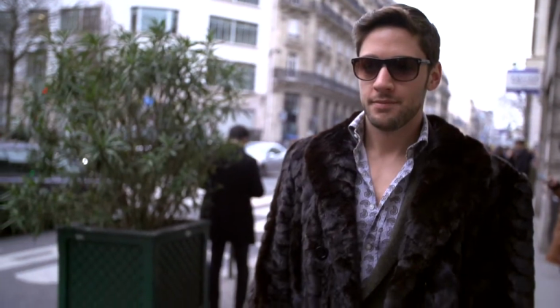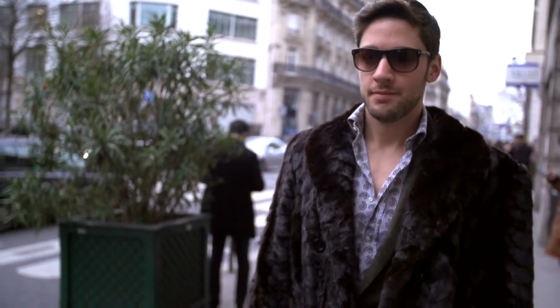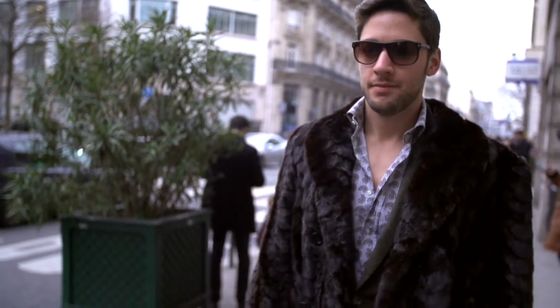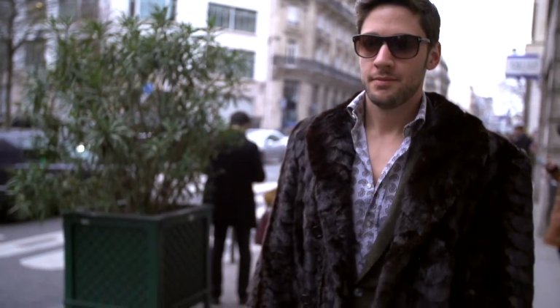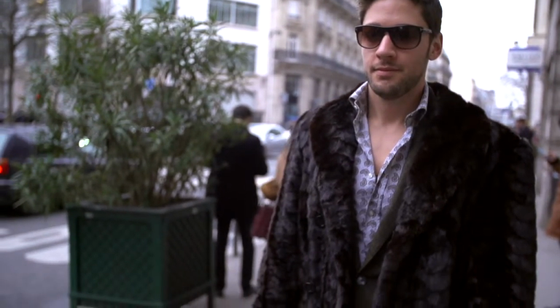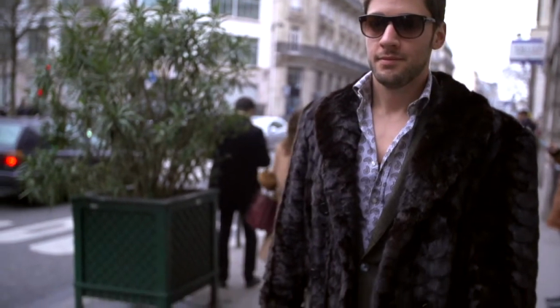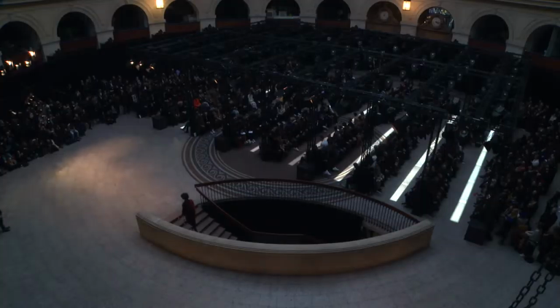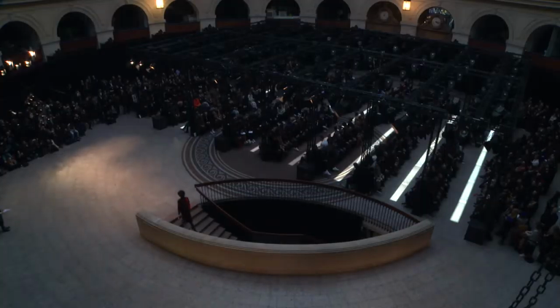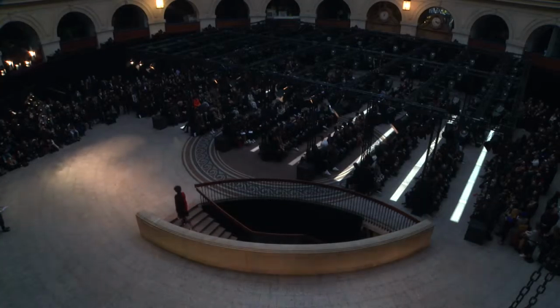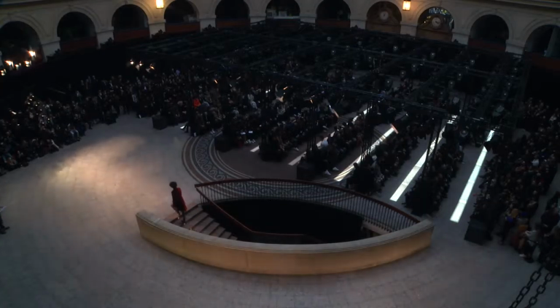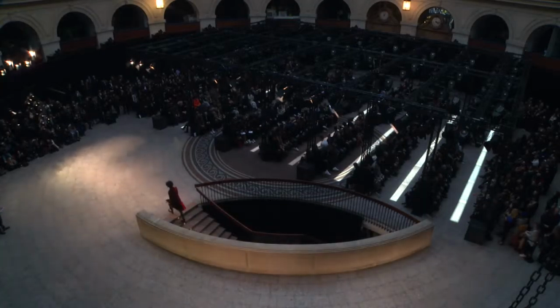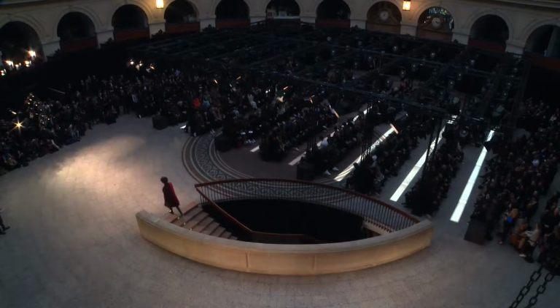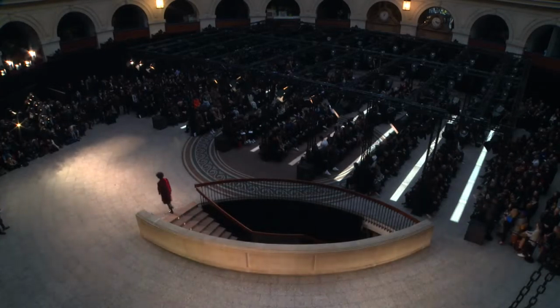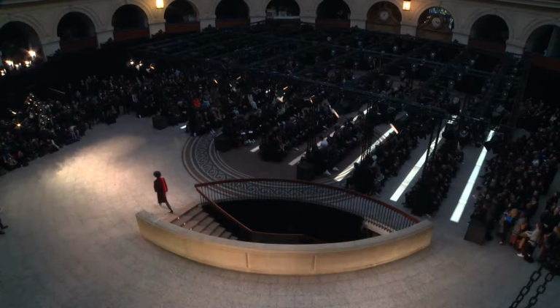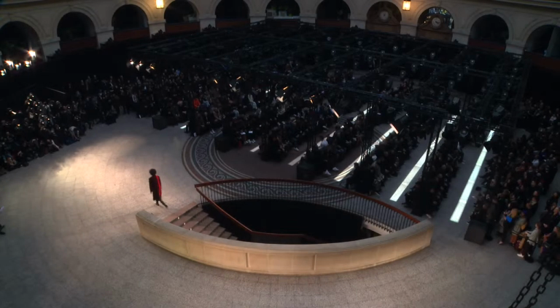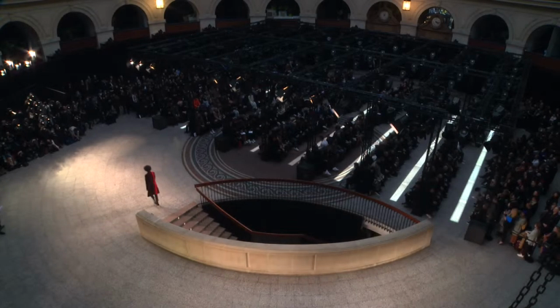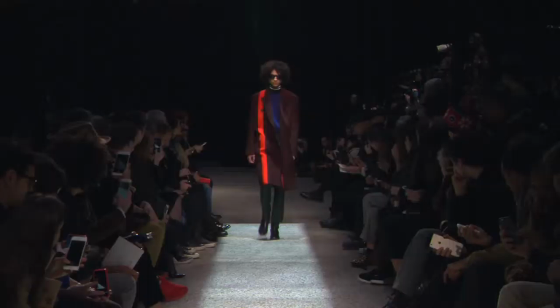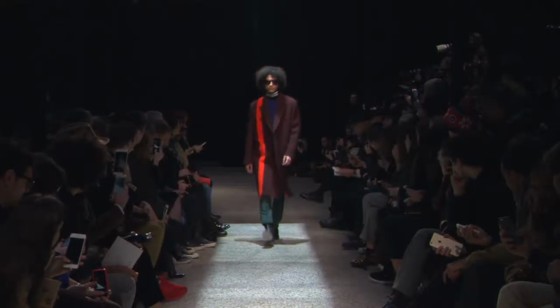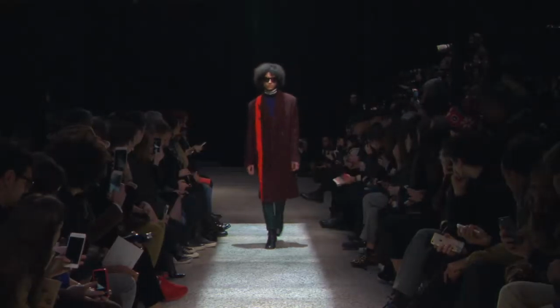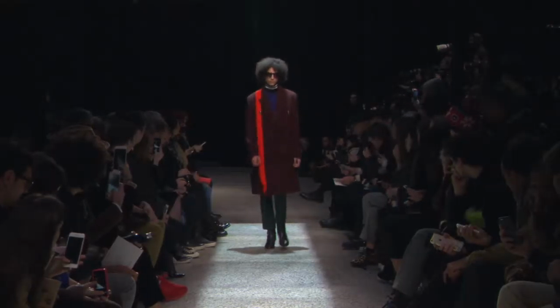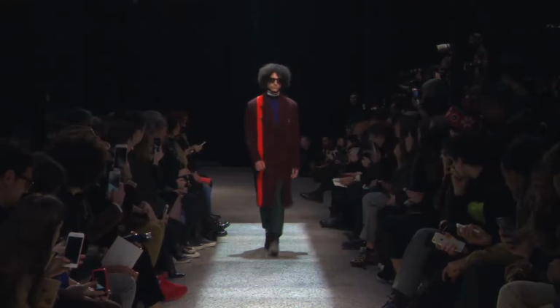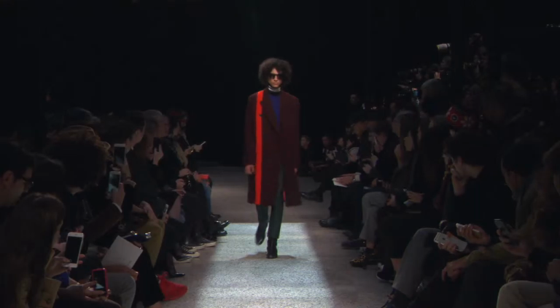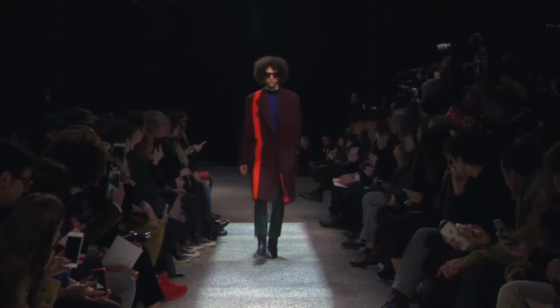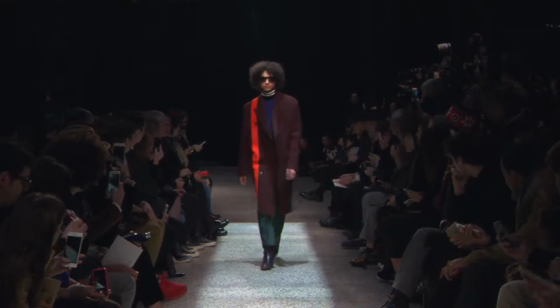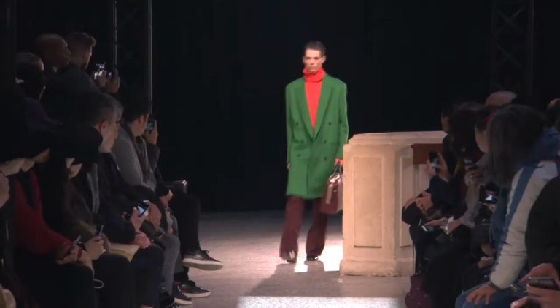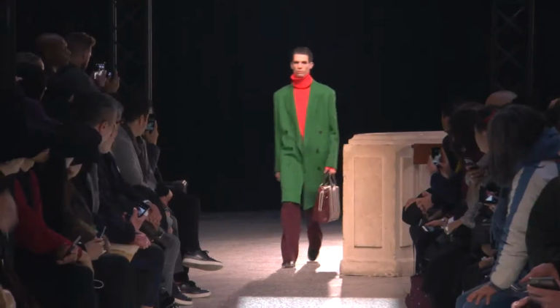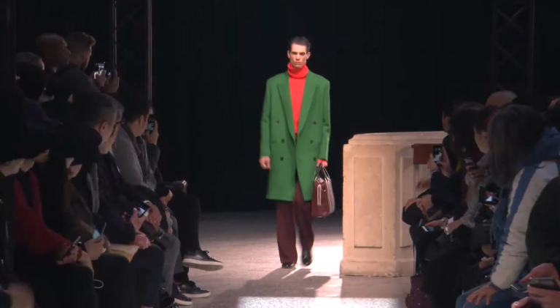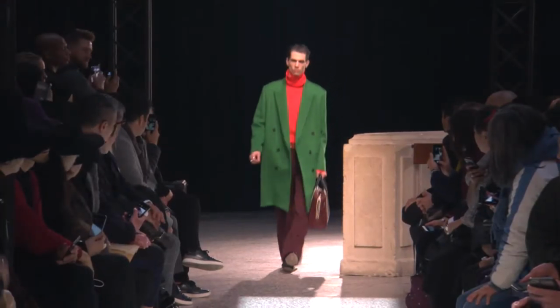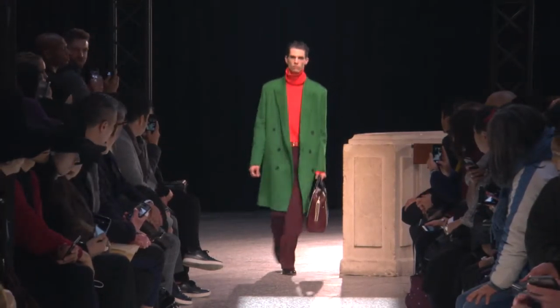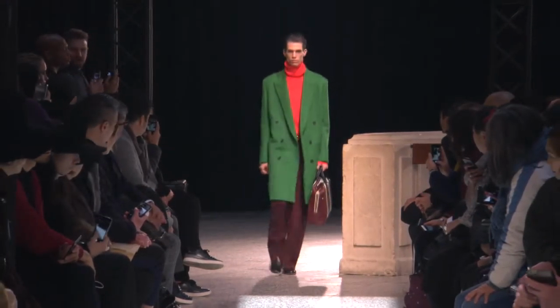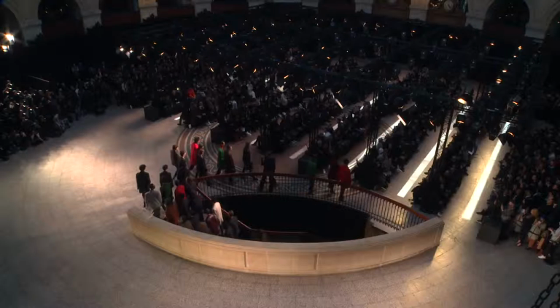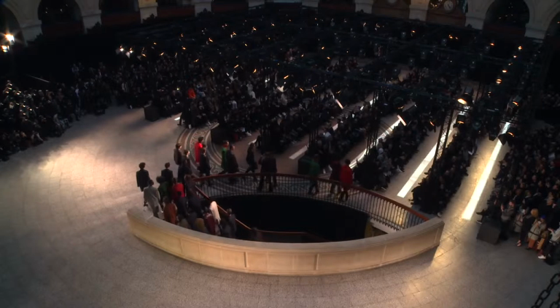Men's Fashion Week was just ending in Paris when we arrived, so we were lucky enough to catch the Paul Smith show.